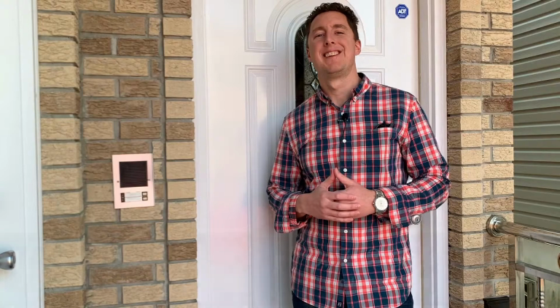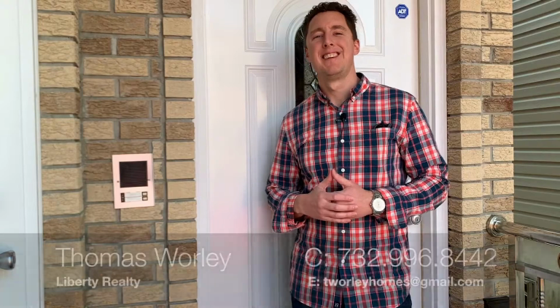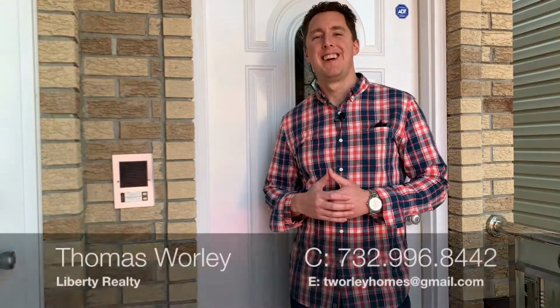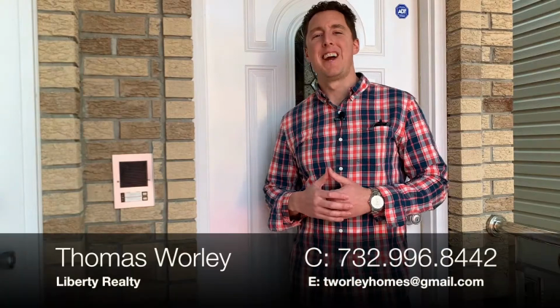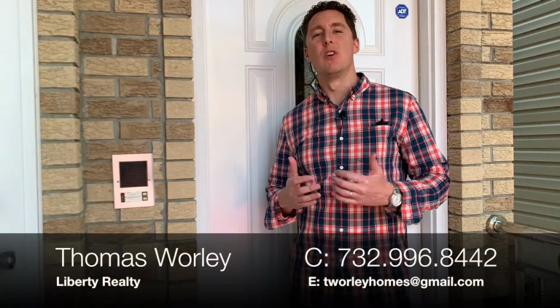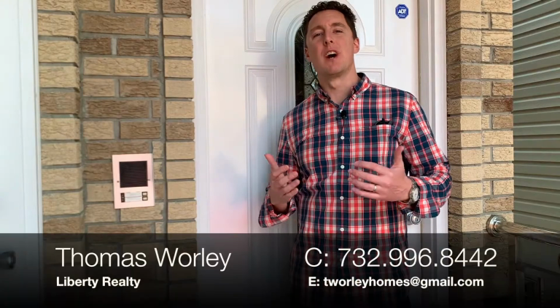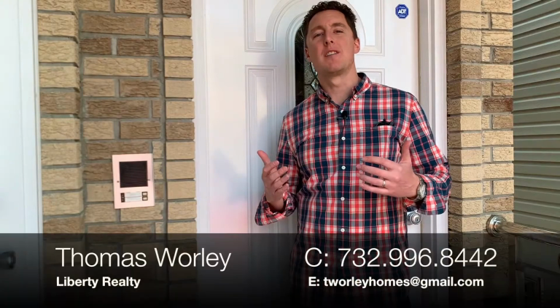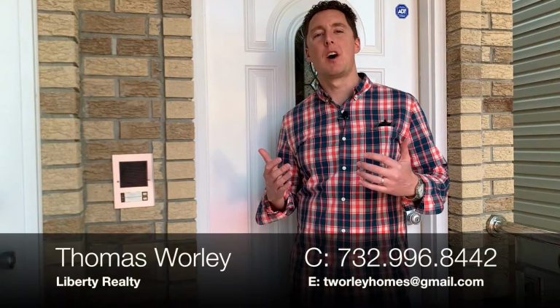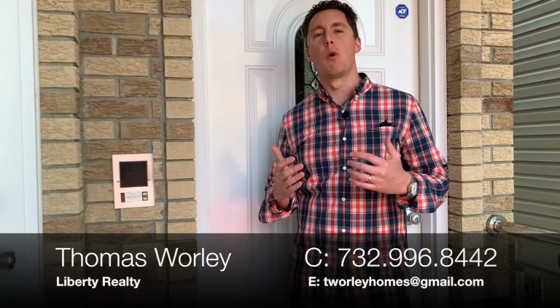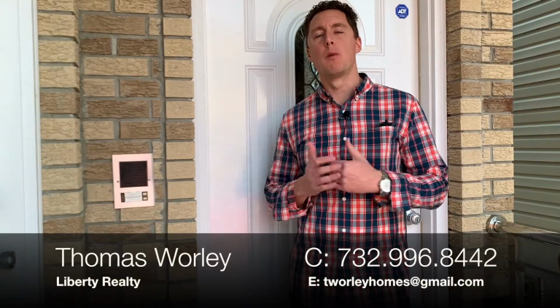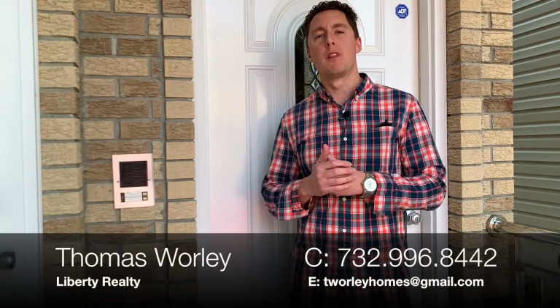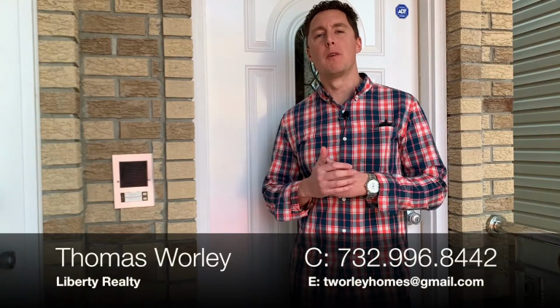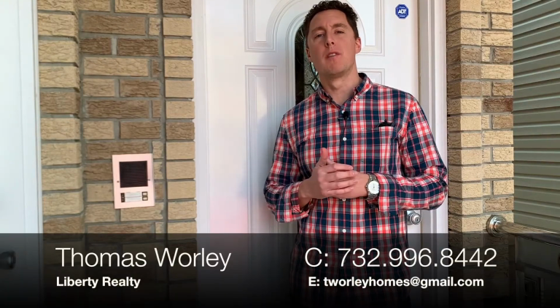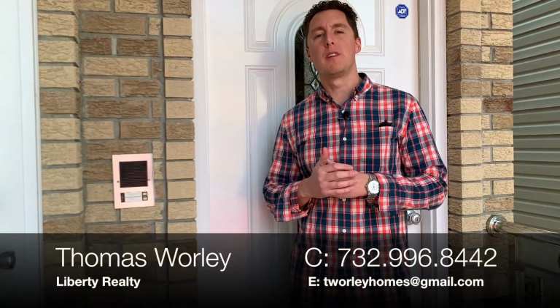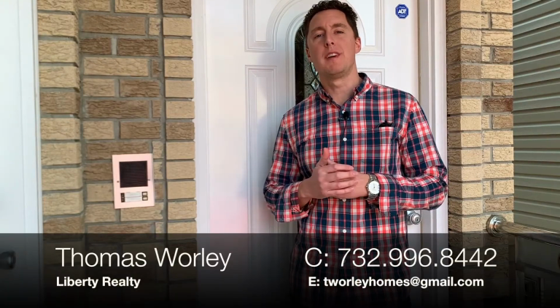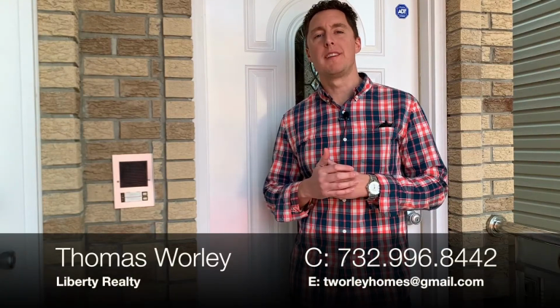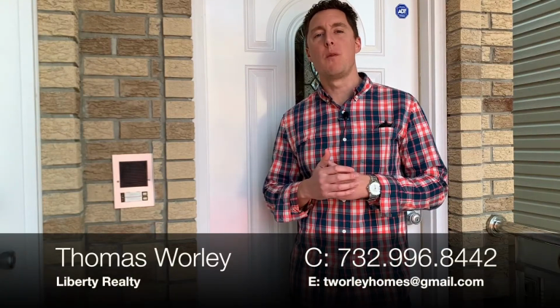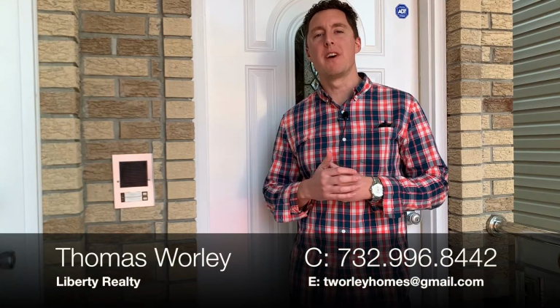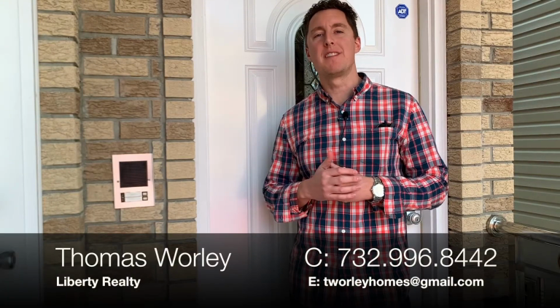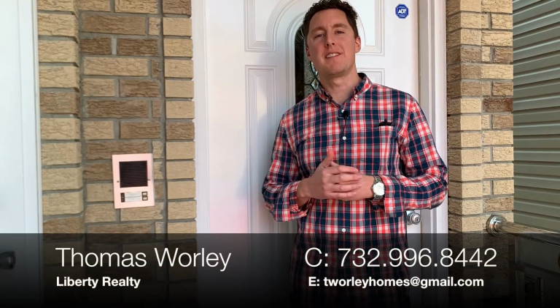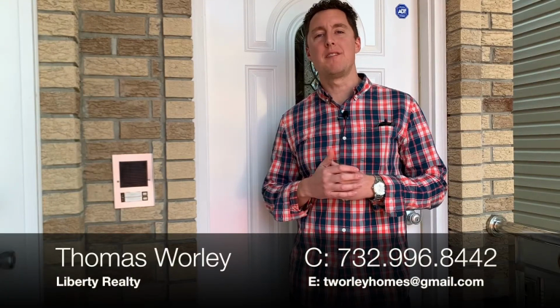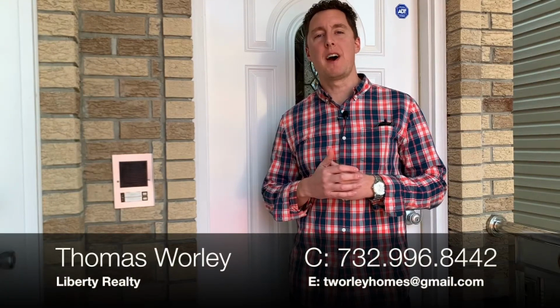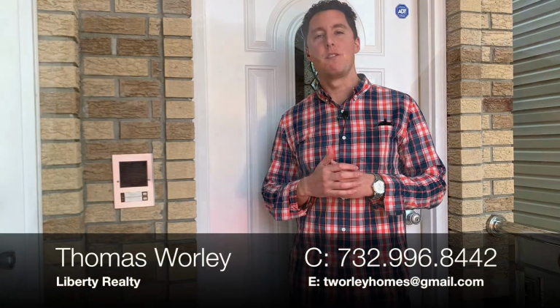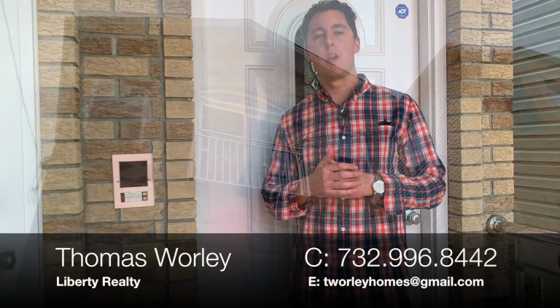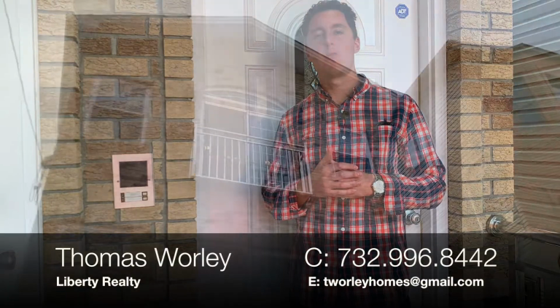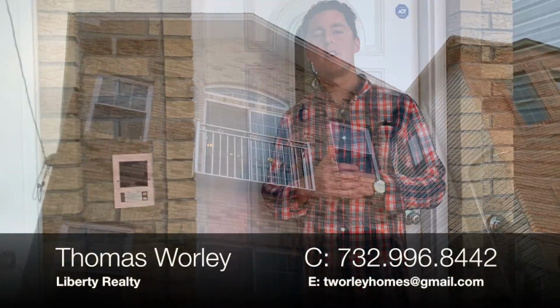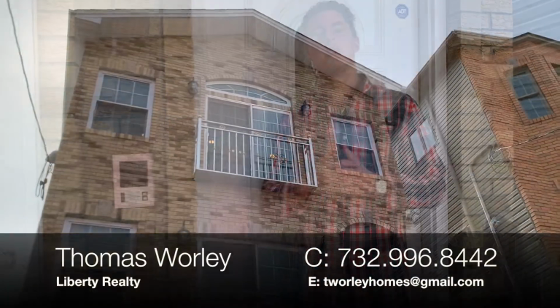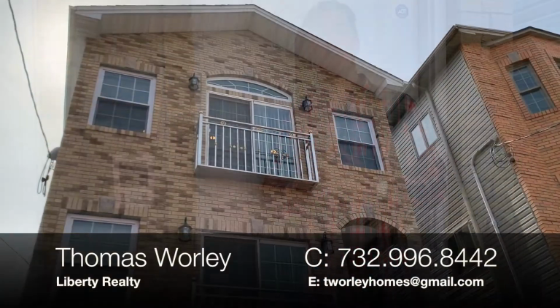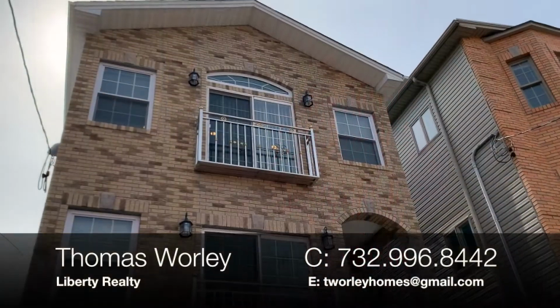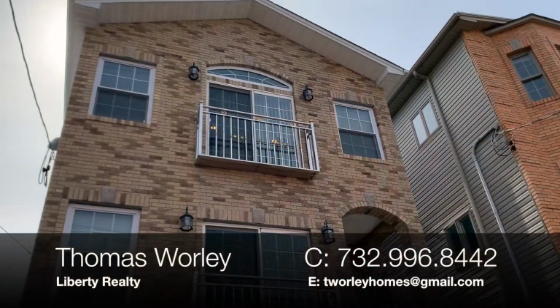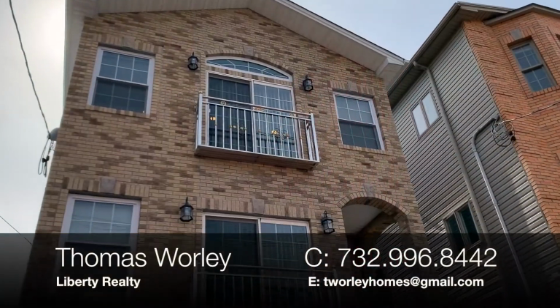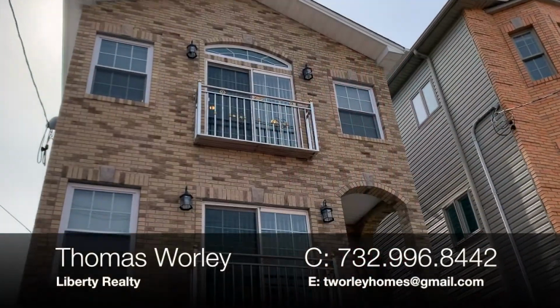How you doing guys? Tom Warlow with Liberty Realty, and today we are at 65 Graham Street in Jersey City Heights.